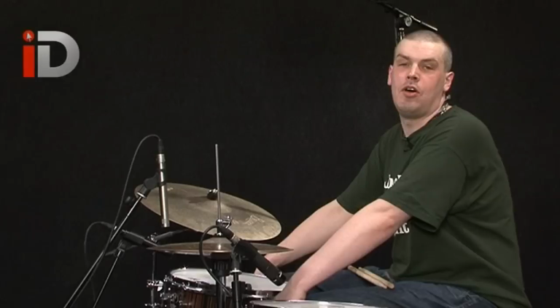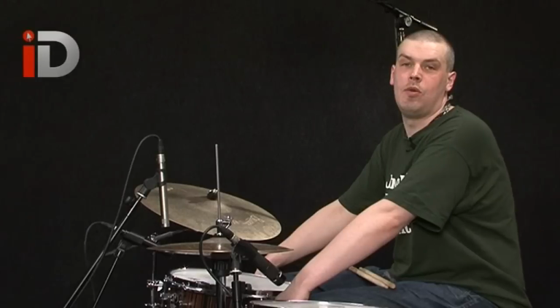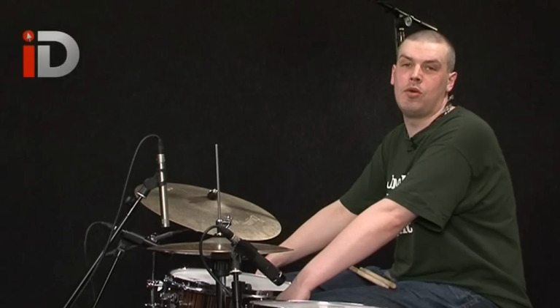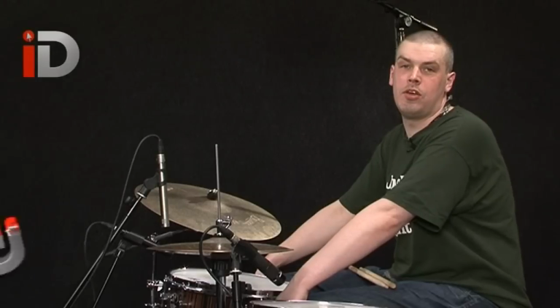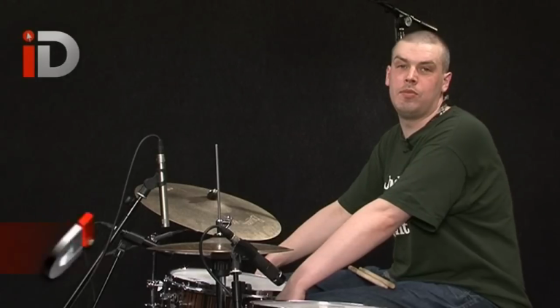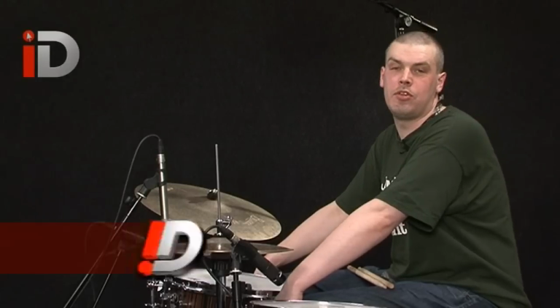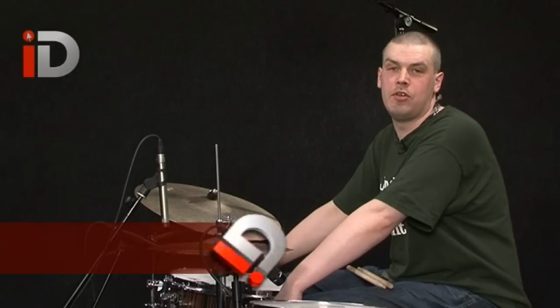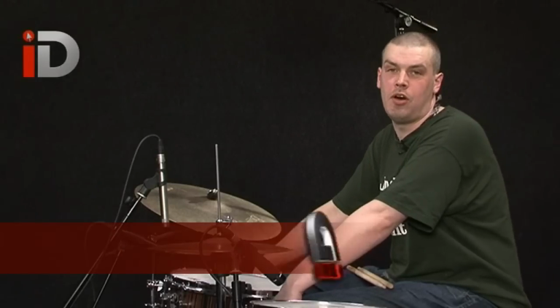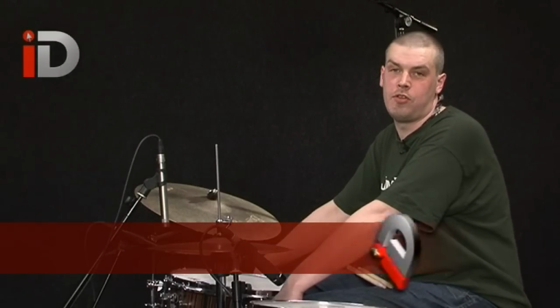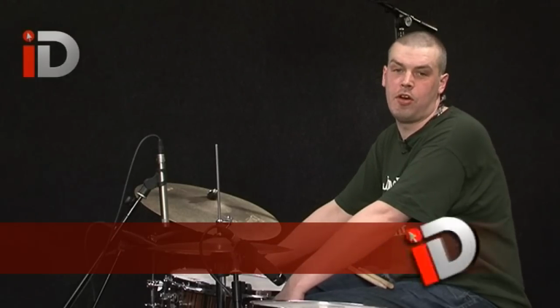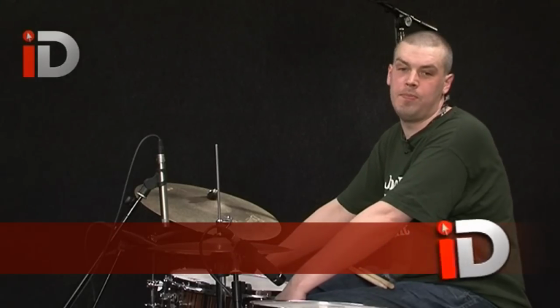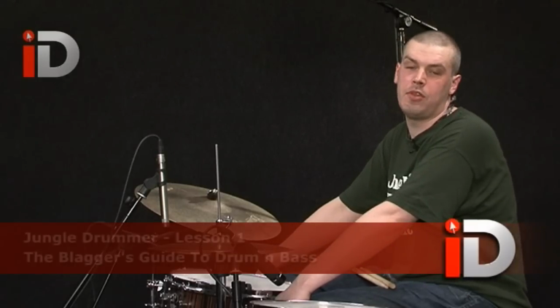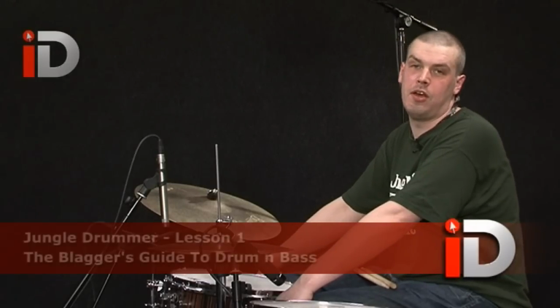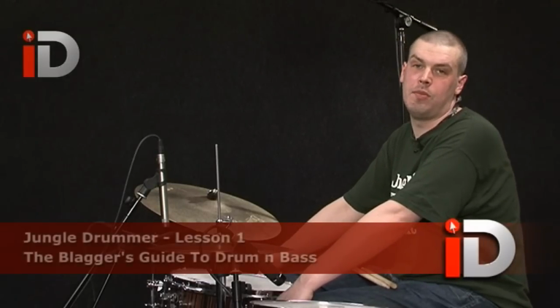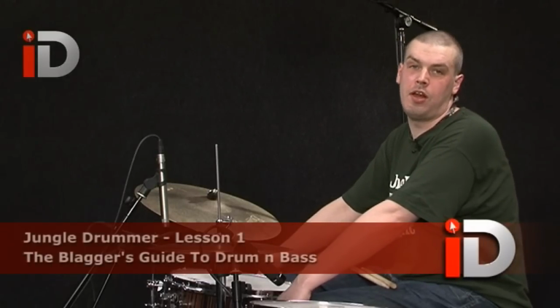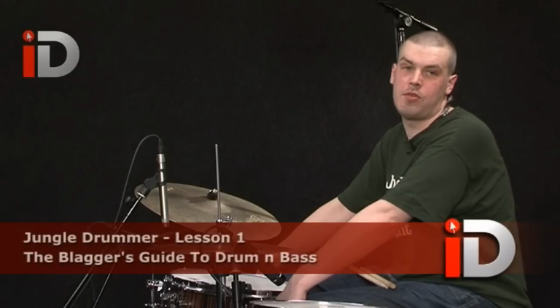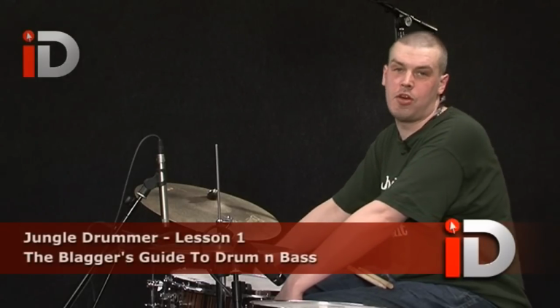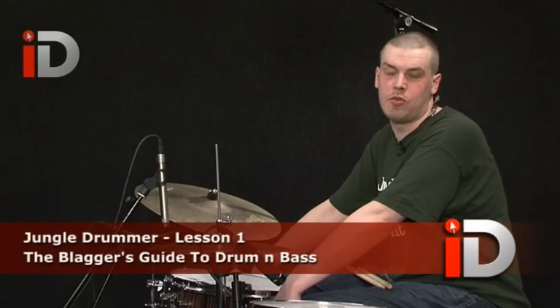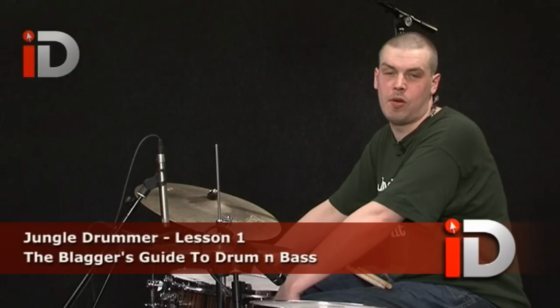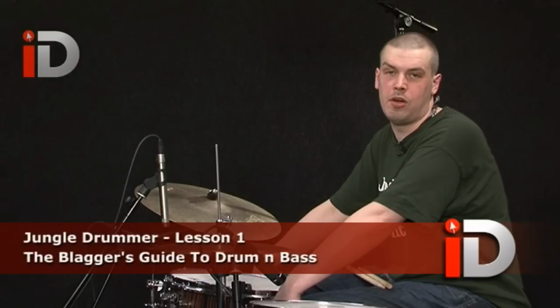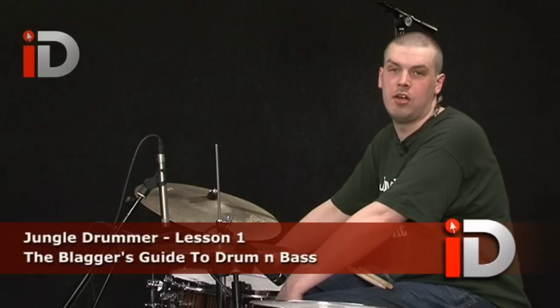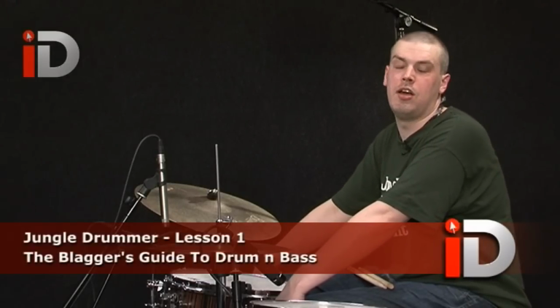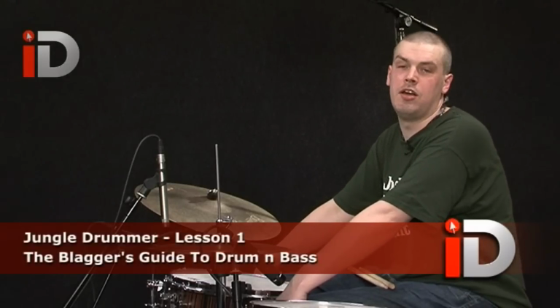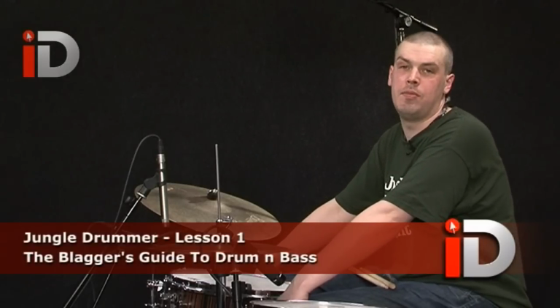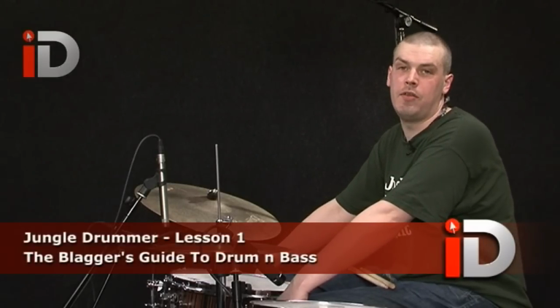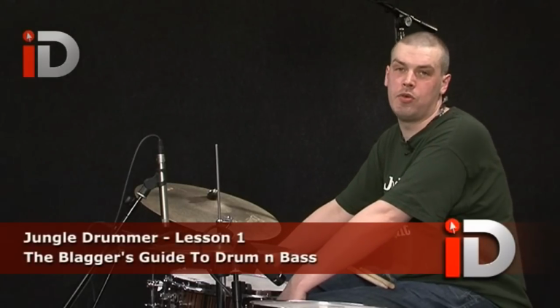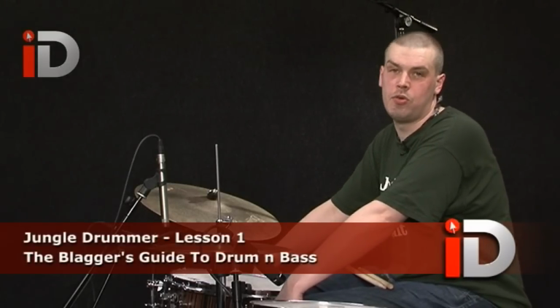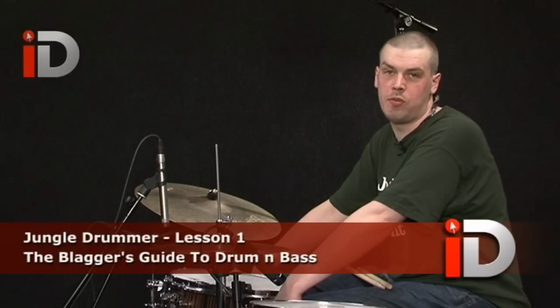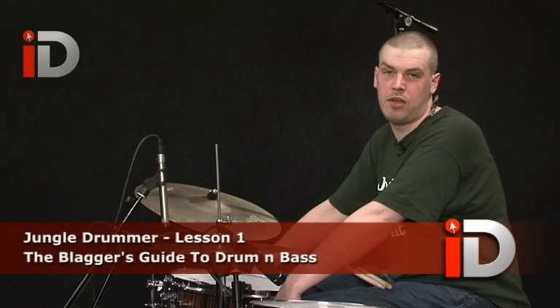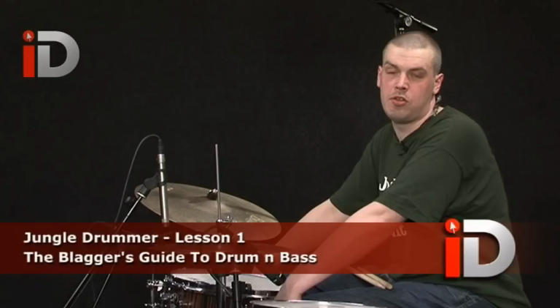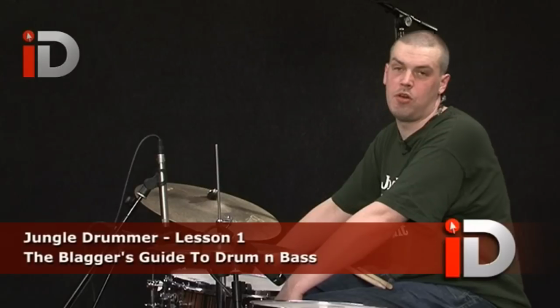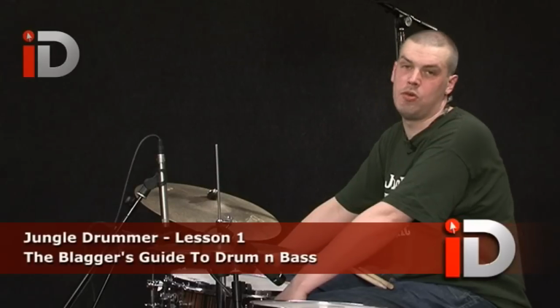Hi, welcome to iDrum. My name is Jungle Drummer, everyone calls me Jungle.